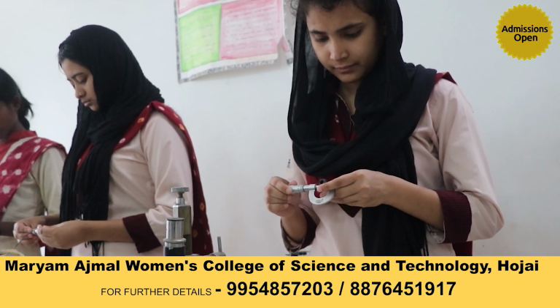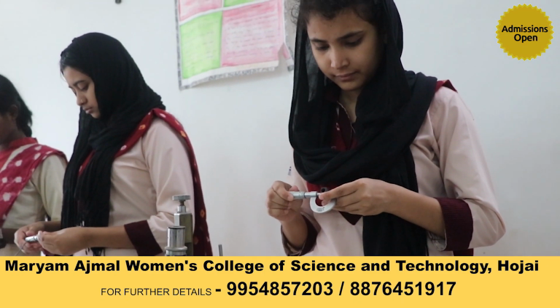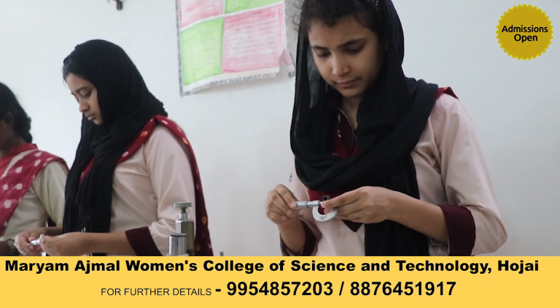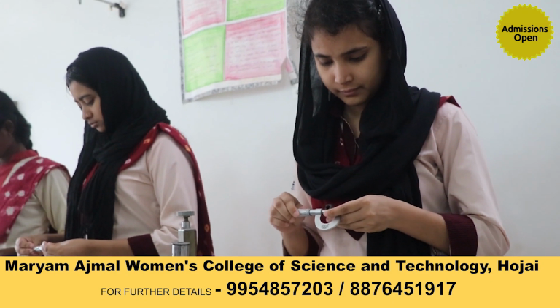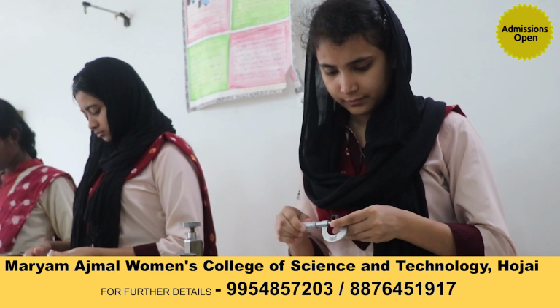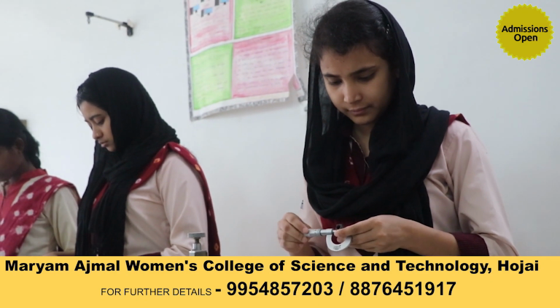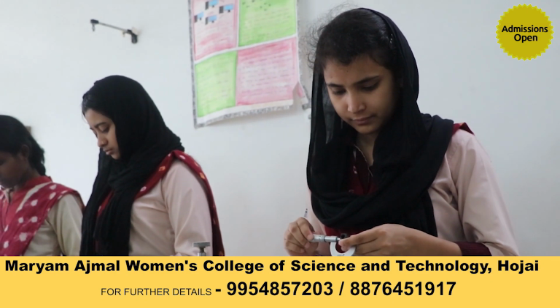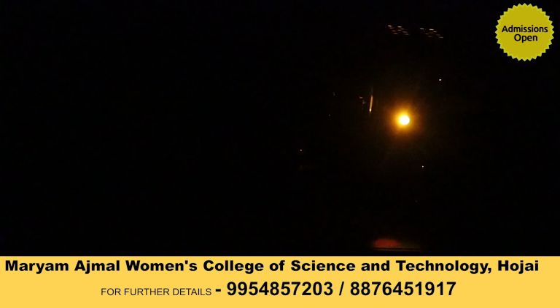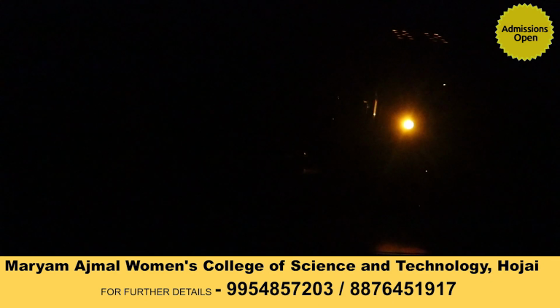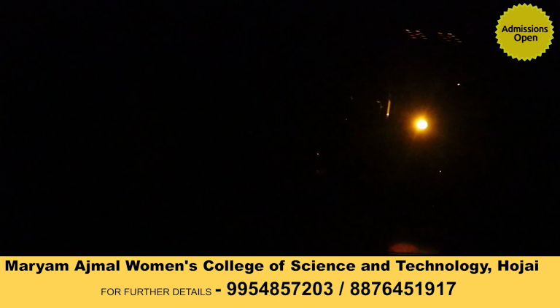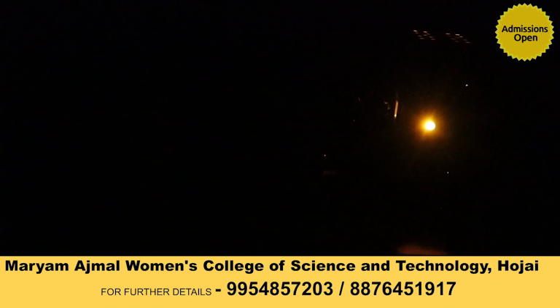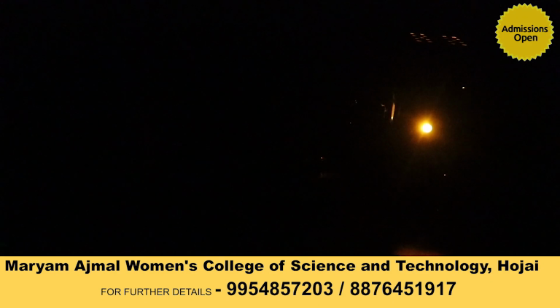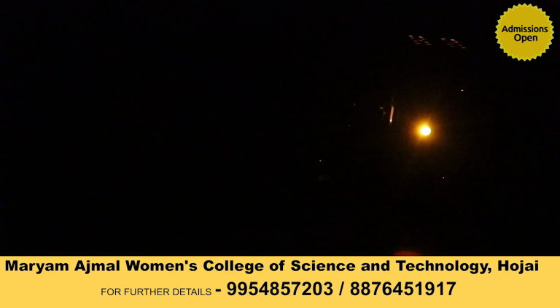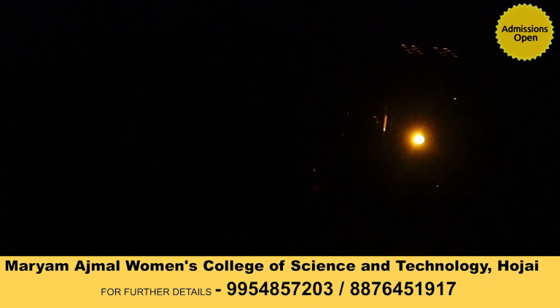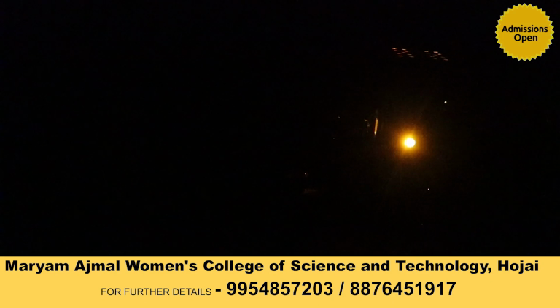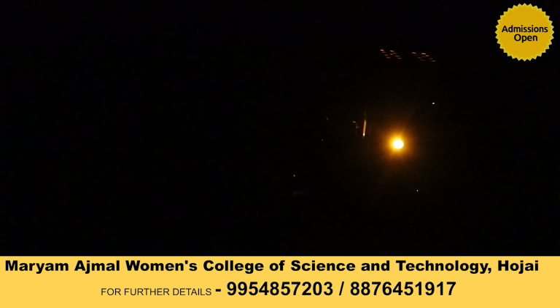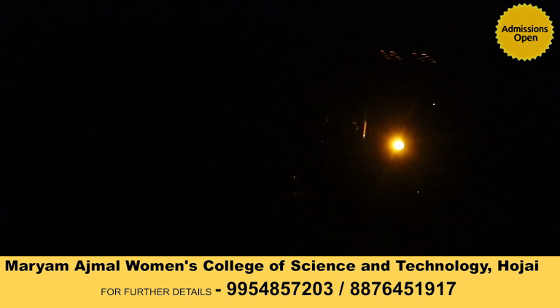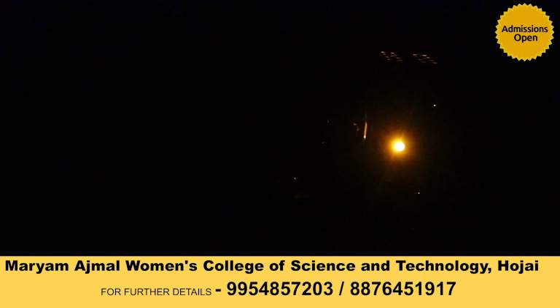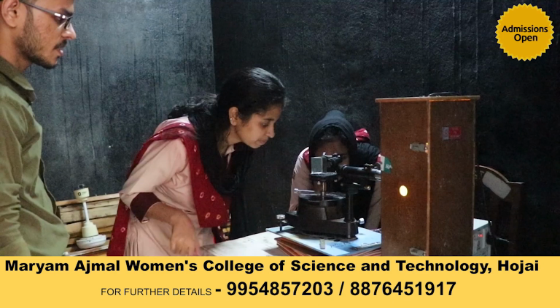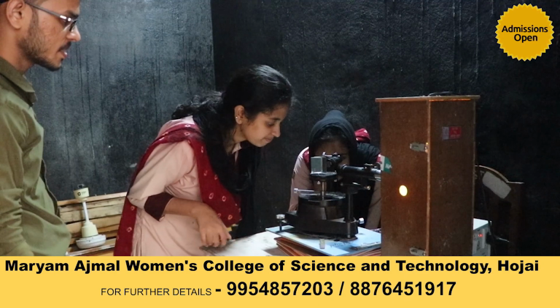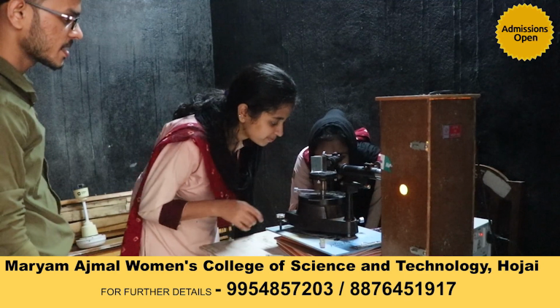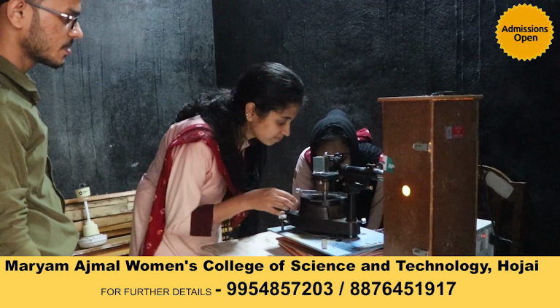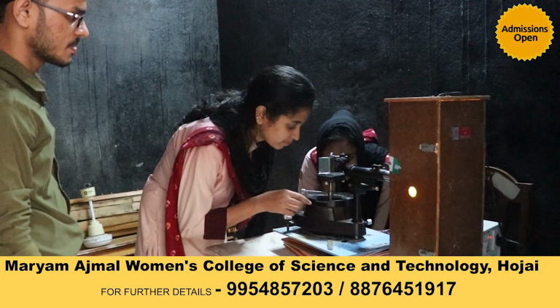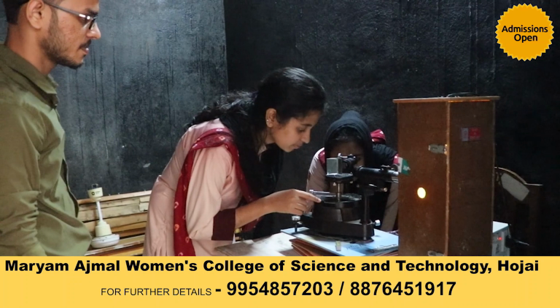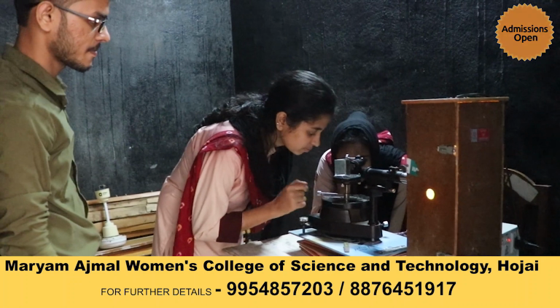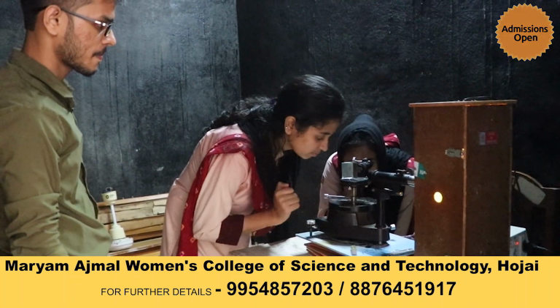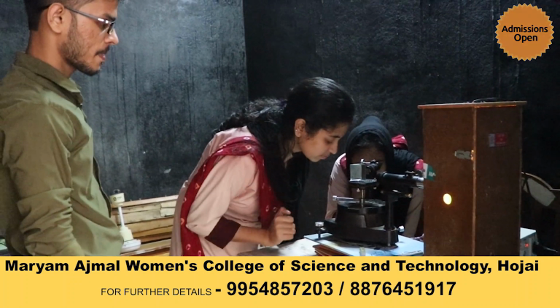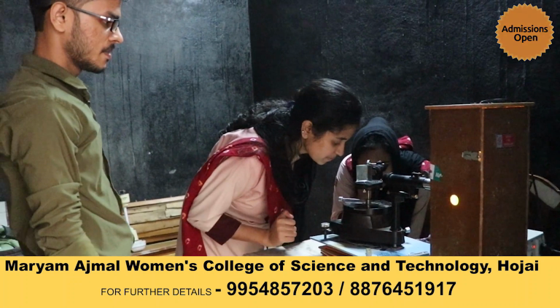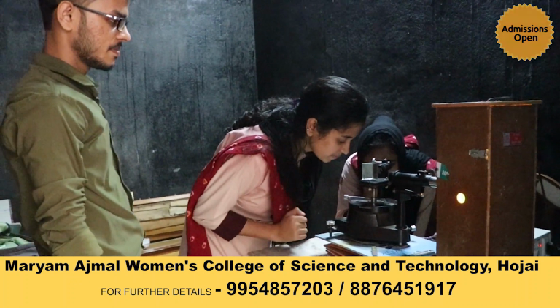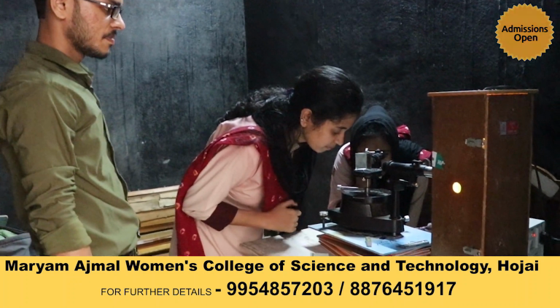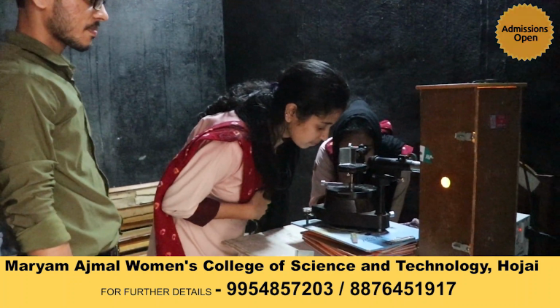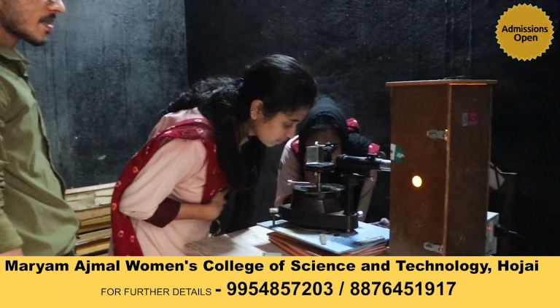Talking about the laboratory, we have a darkroom that includes a mercury lamp, sodium lamps, and Newton's ring apparatus for all our light-related experiments.